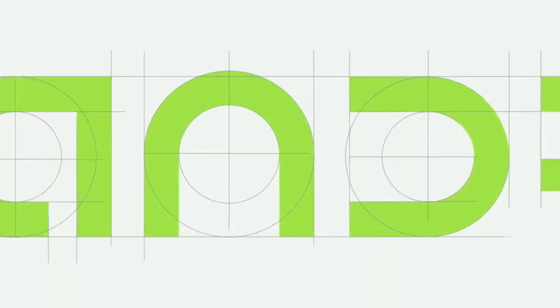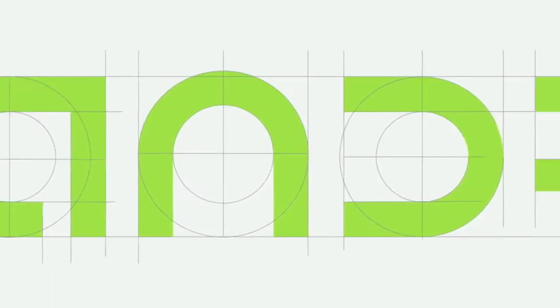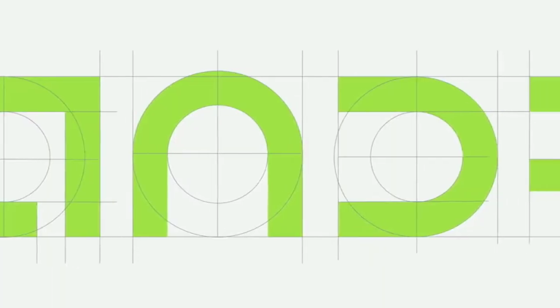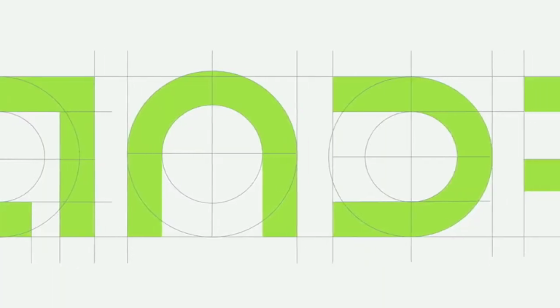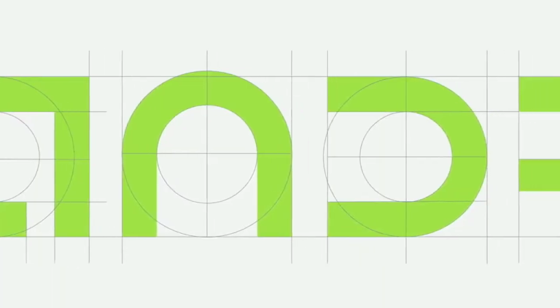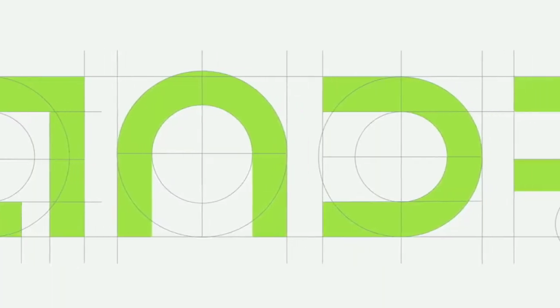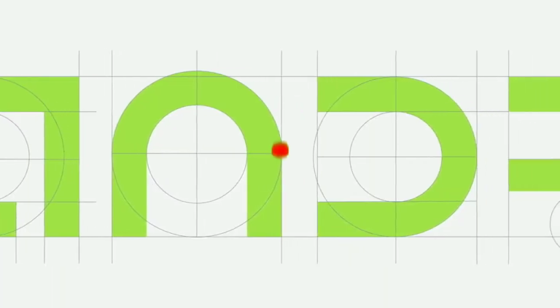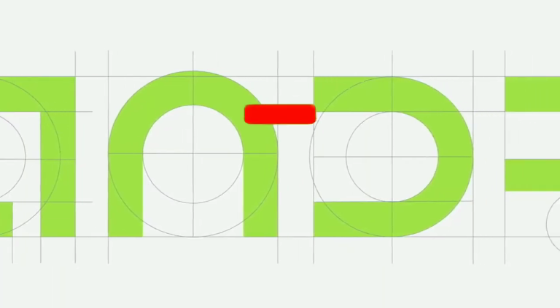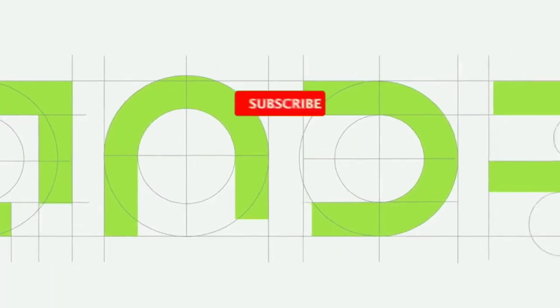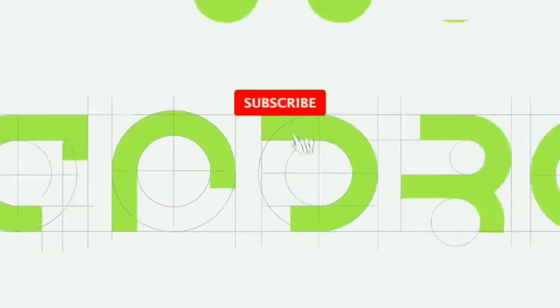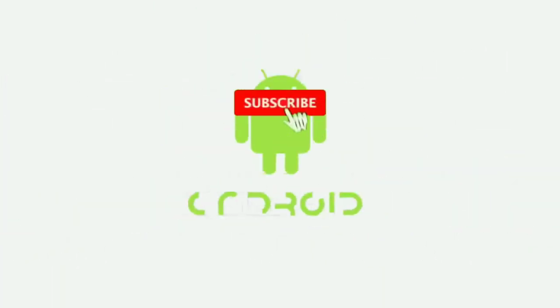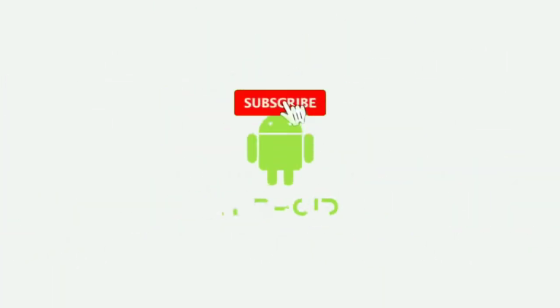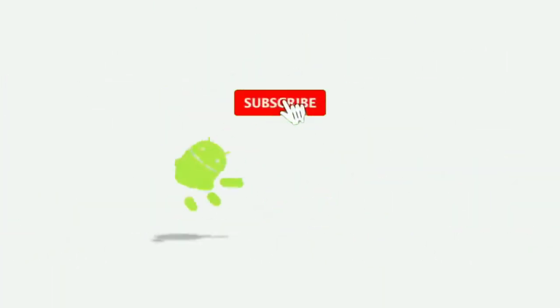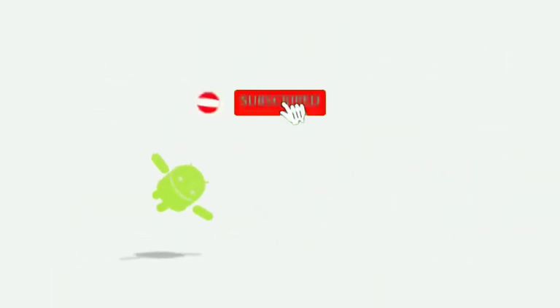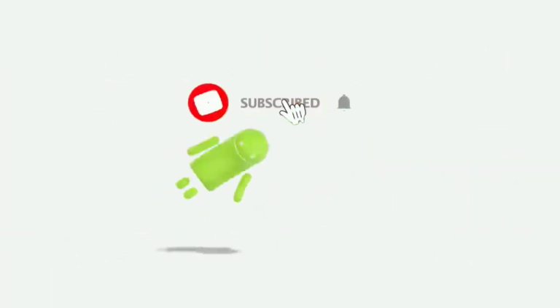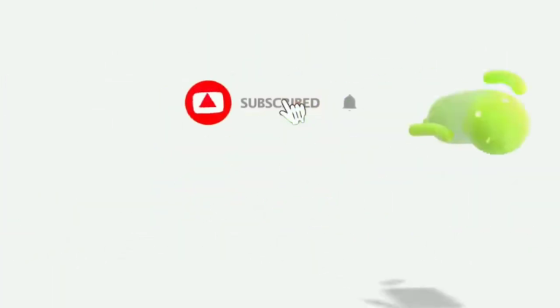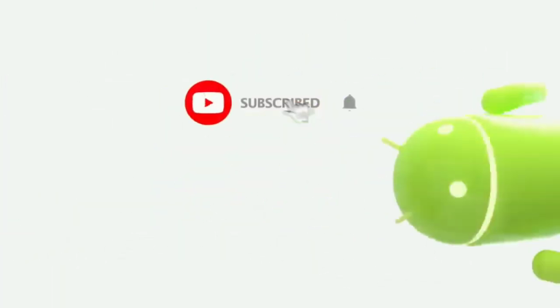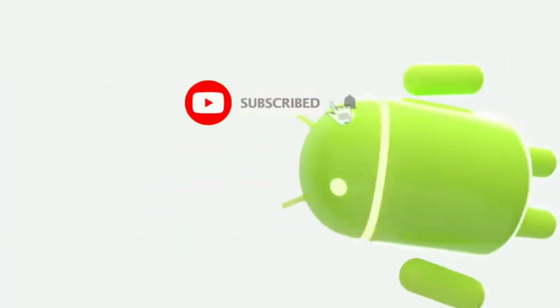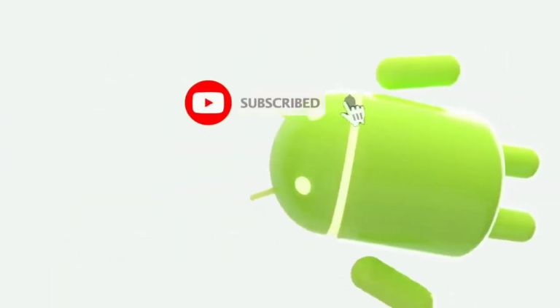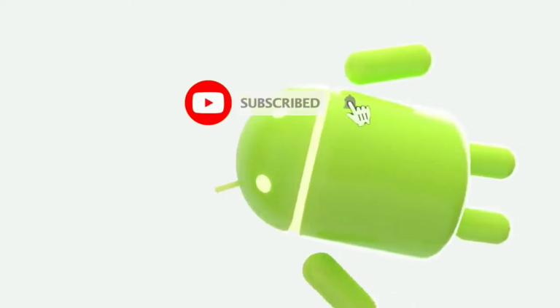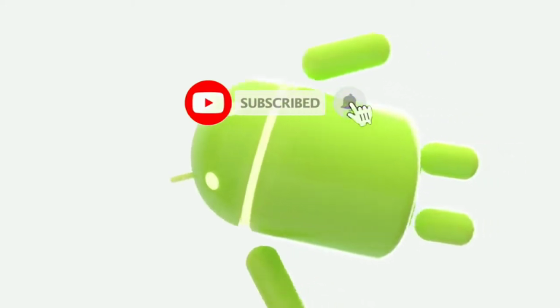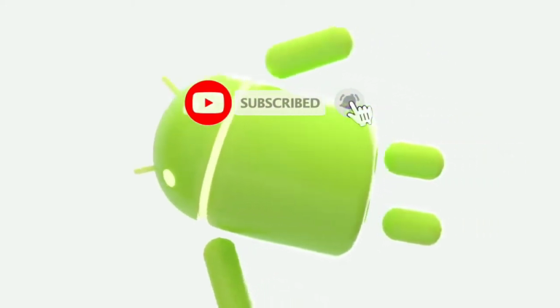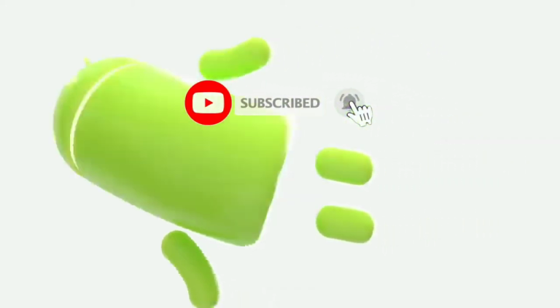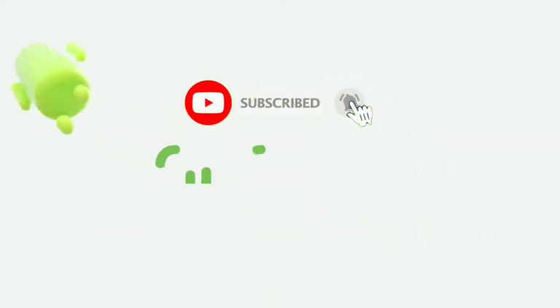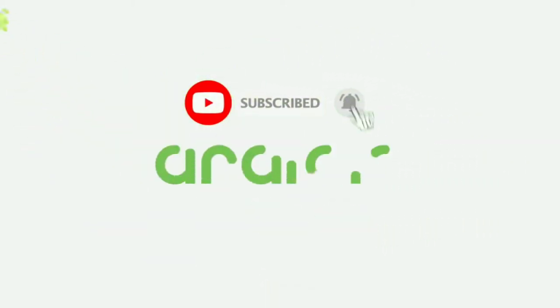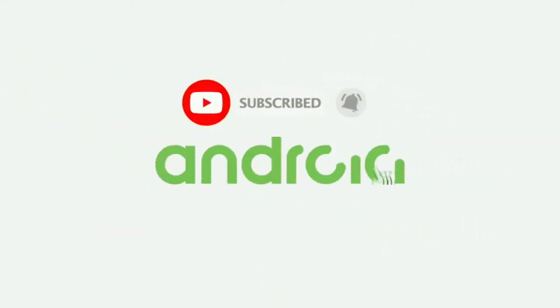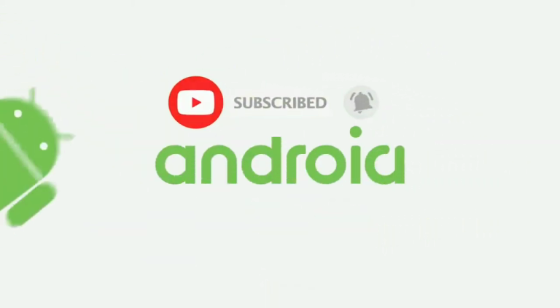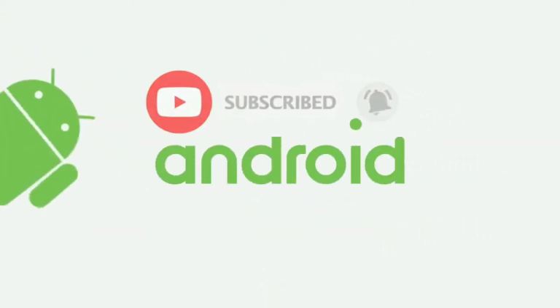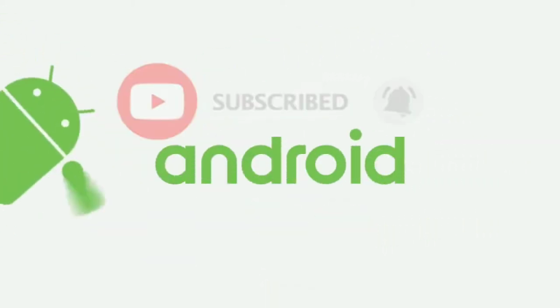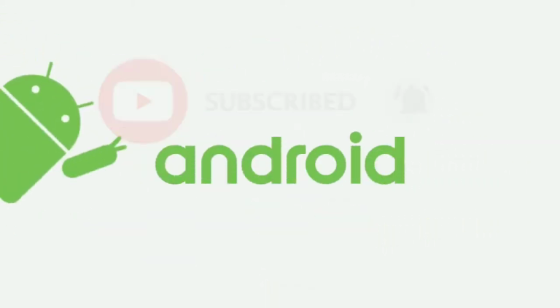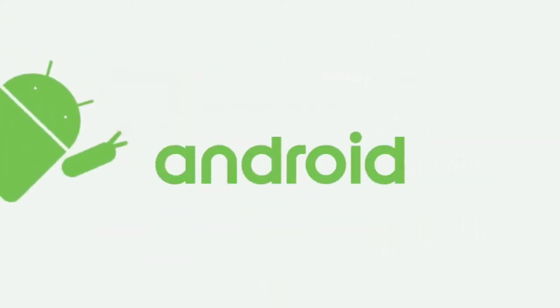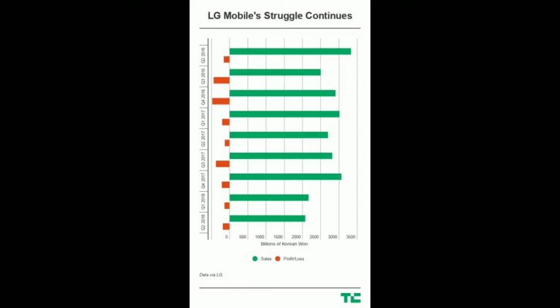I am Ken O and this is Anchor Tech. Be sure to subscribe and hit the bell icon so you don't miss any future video.